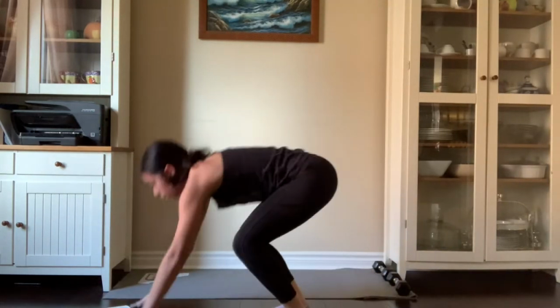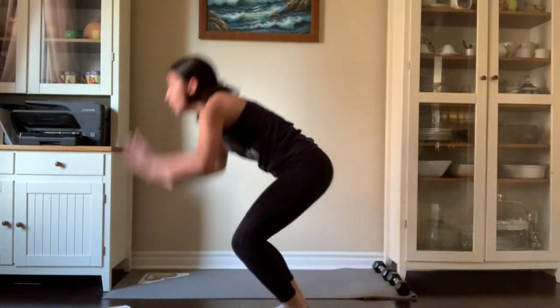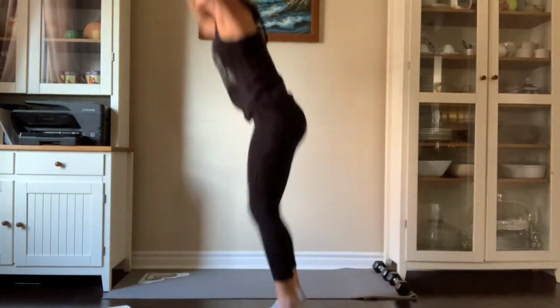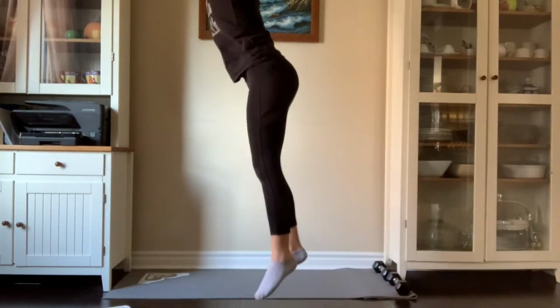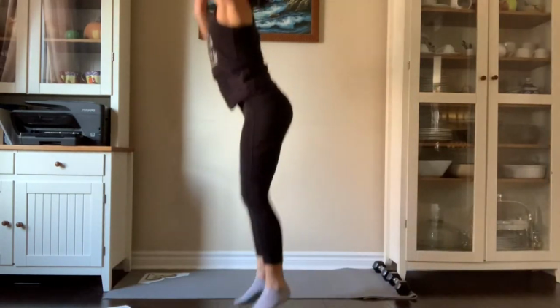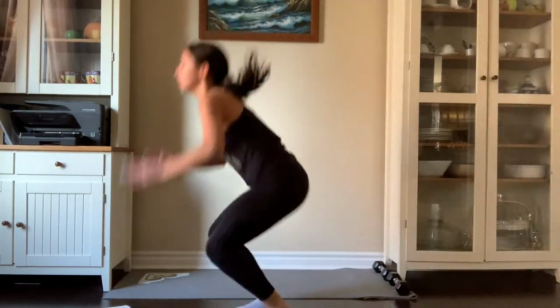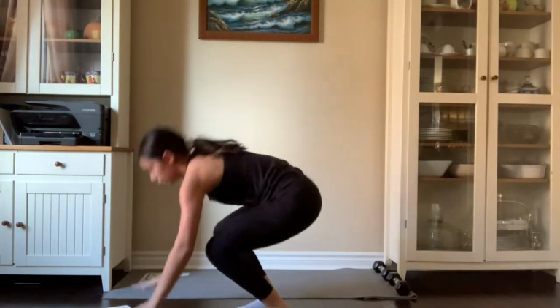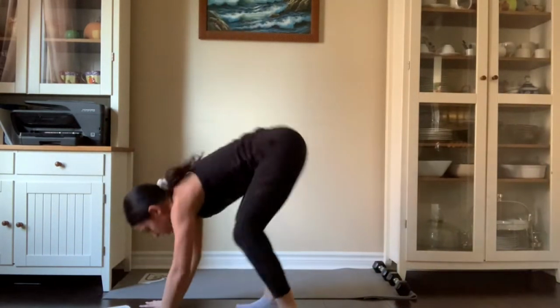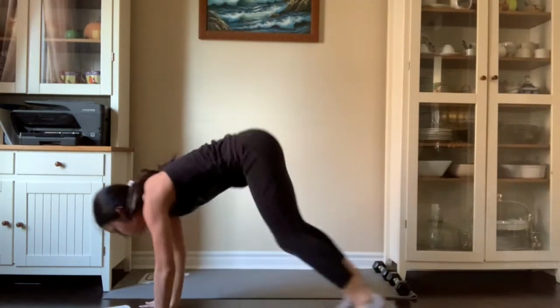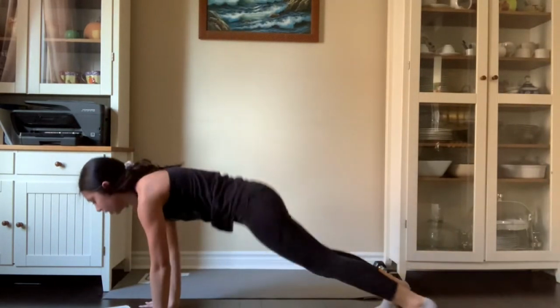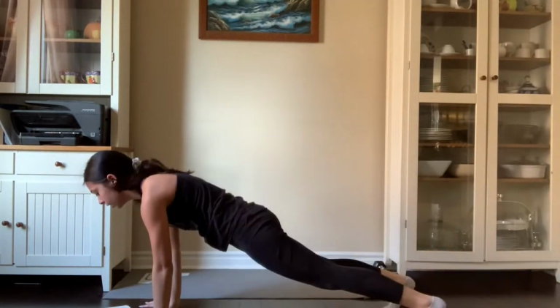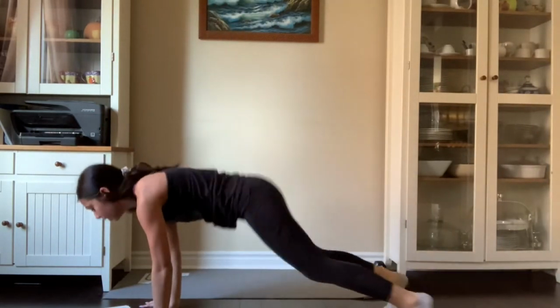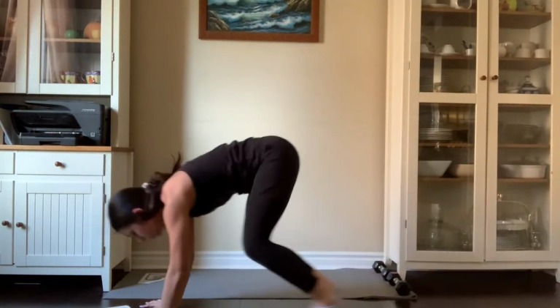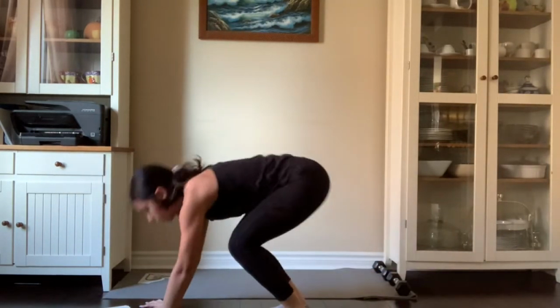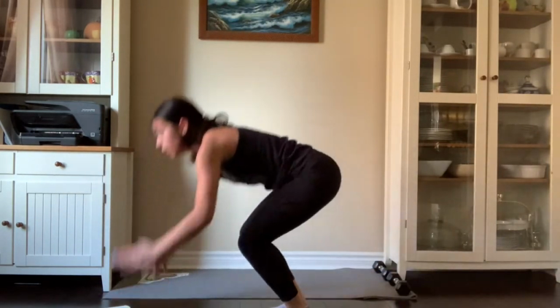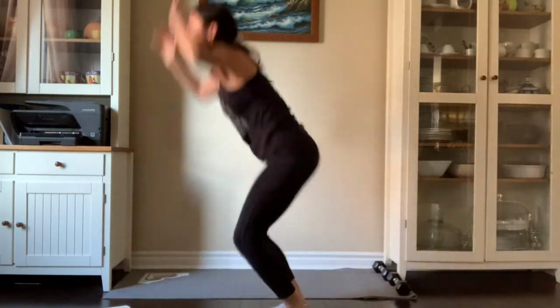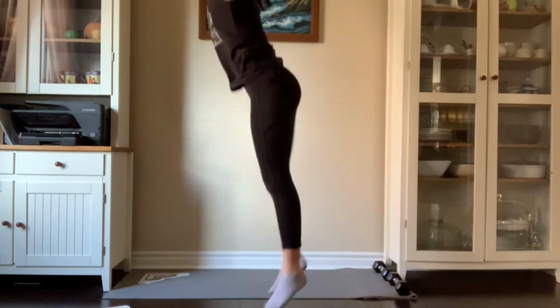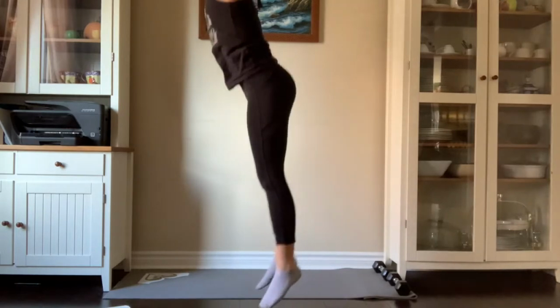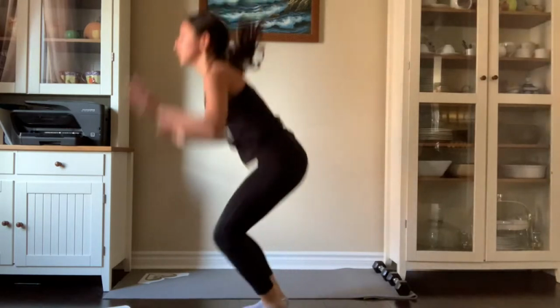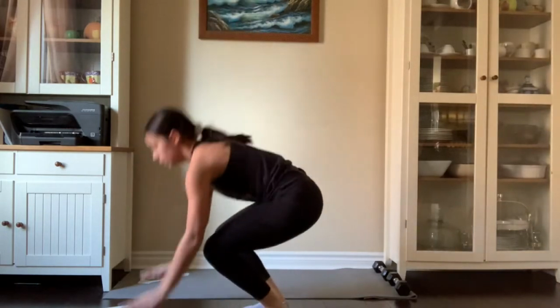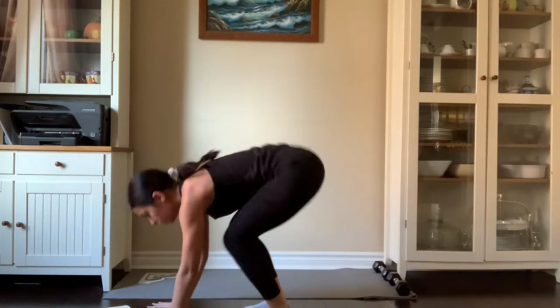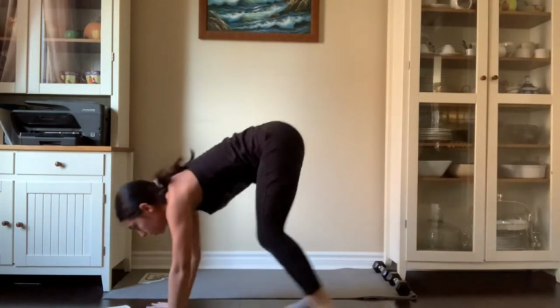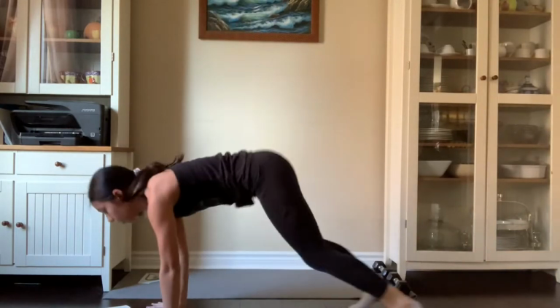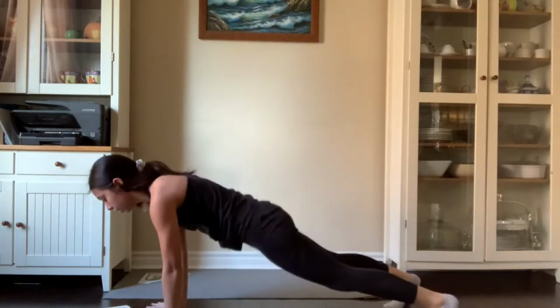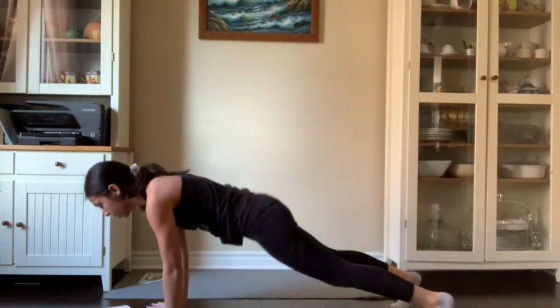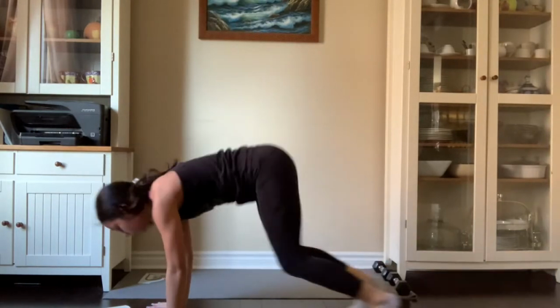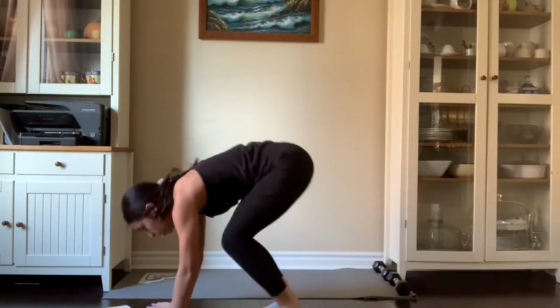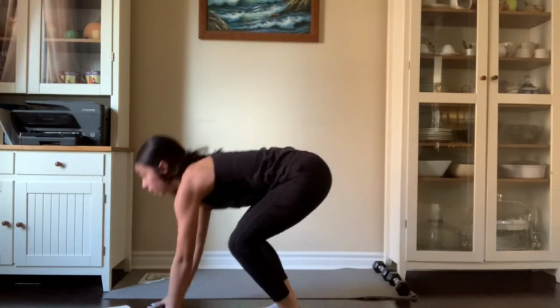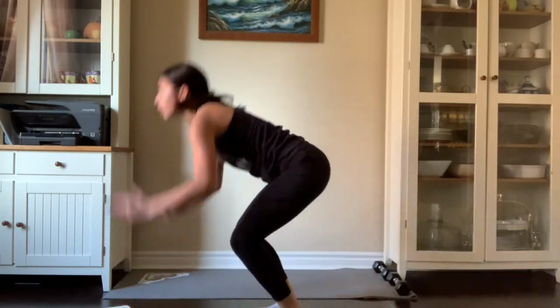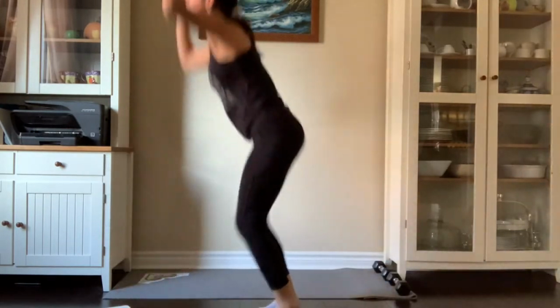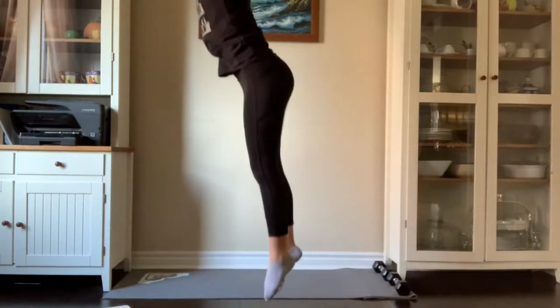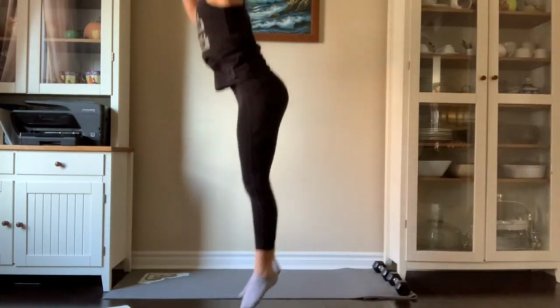You're also going to want to make sure to put your arms up in the air when you jump, and then come down.